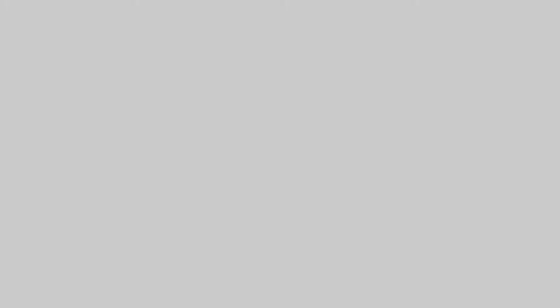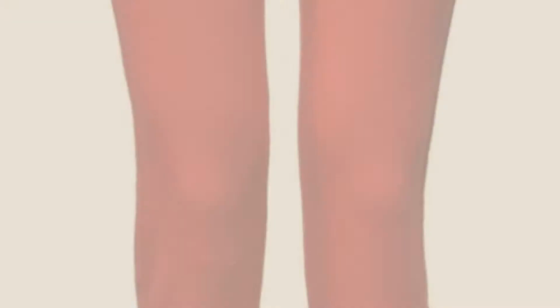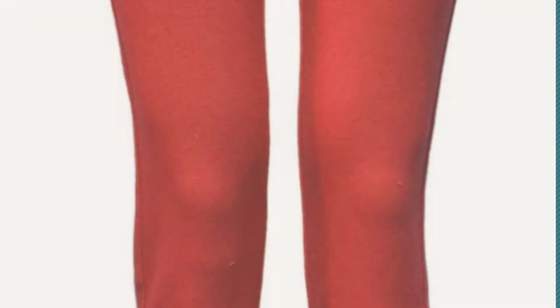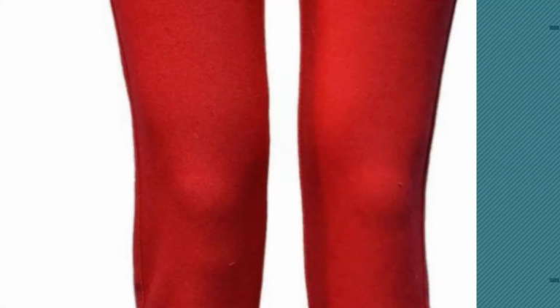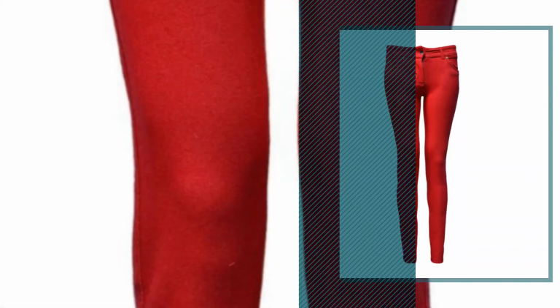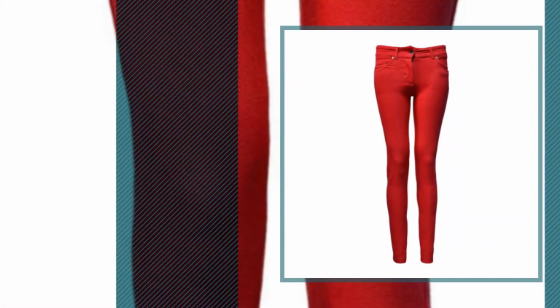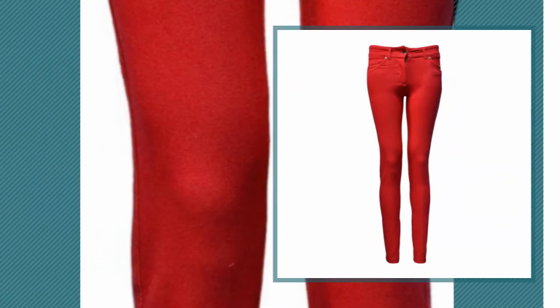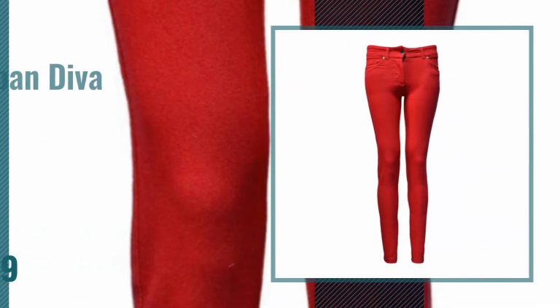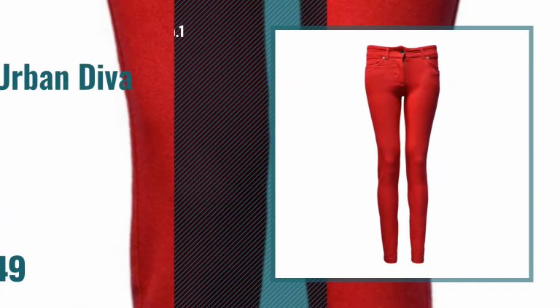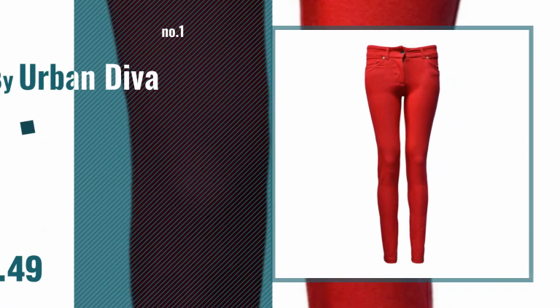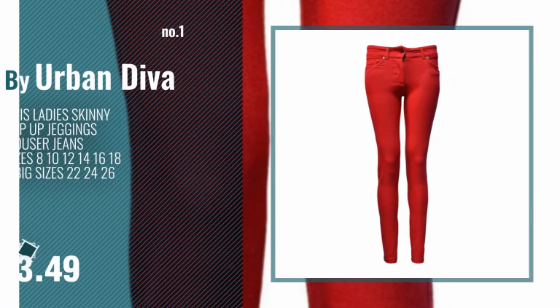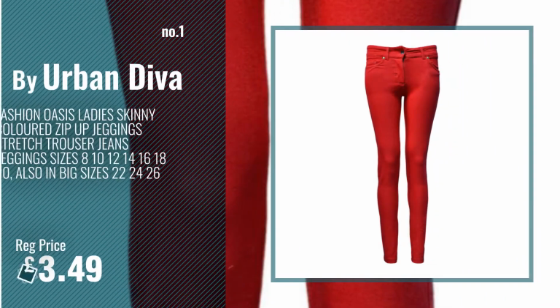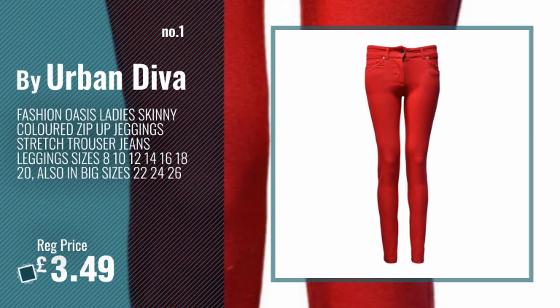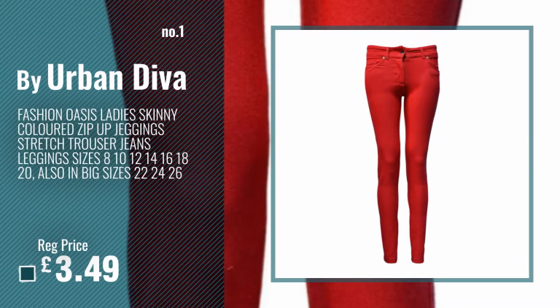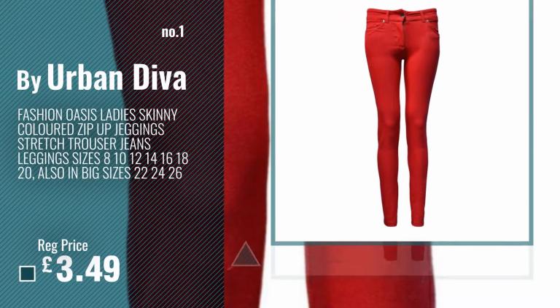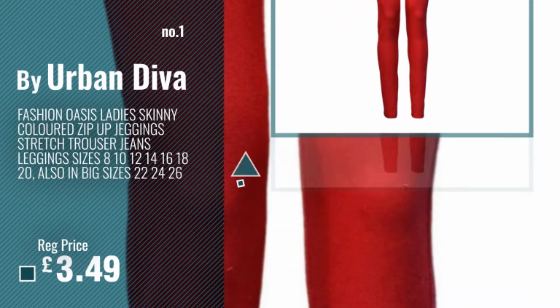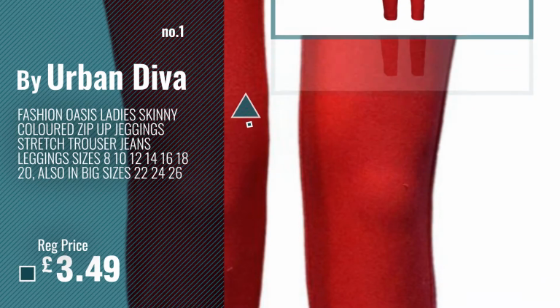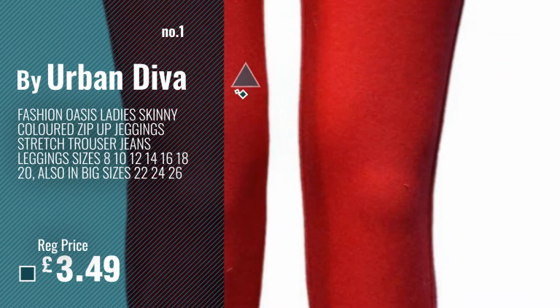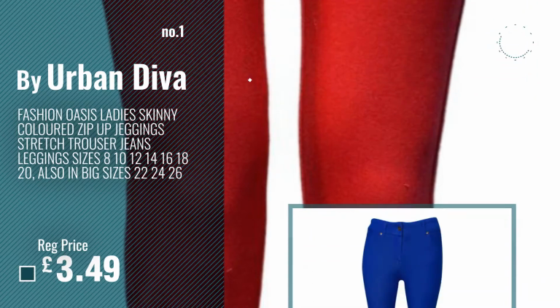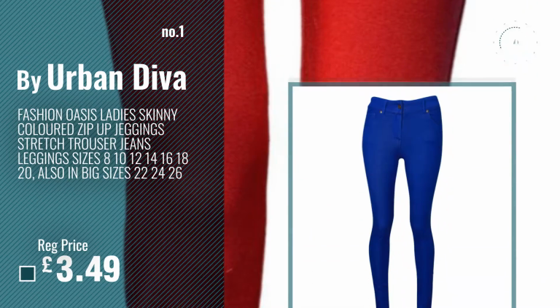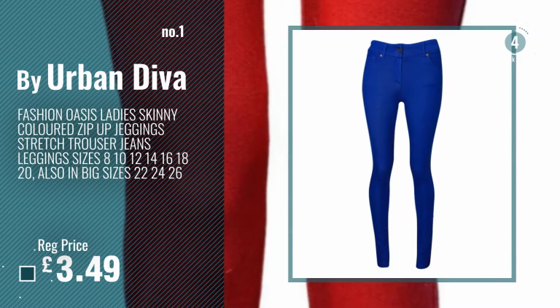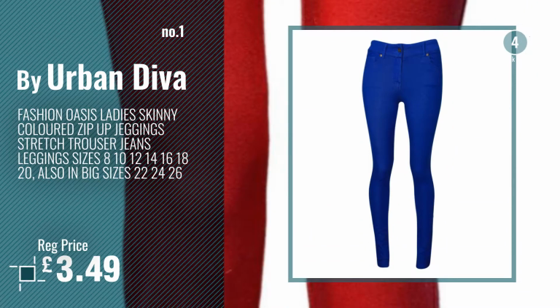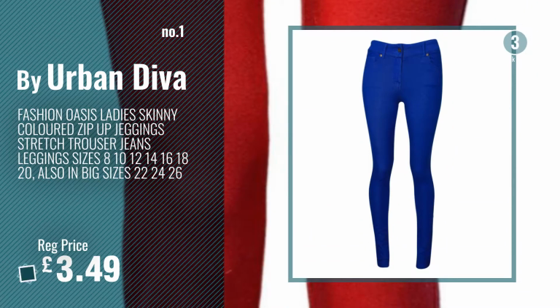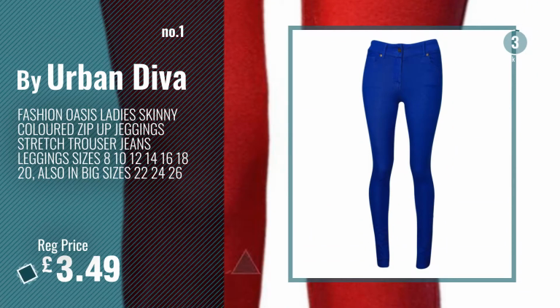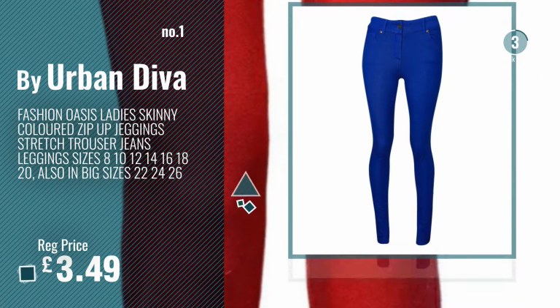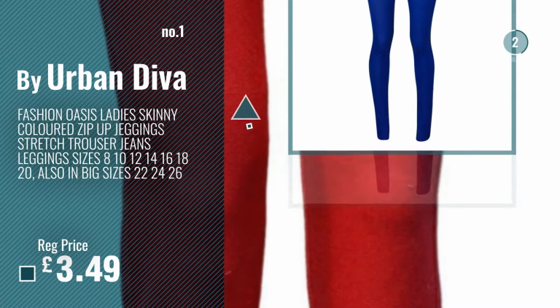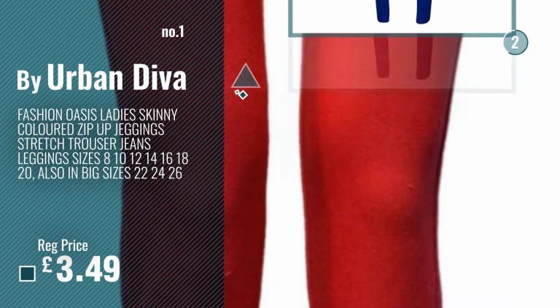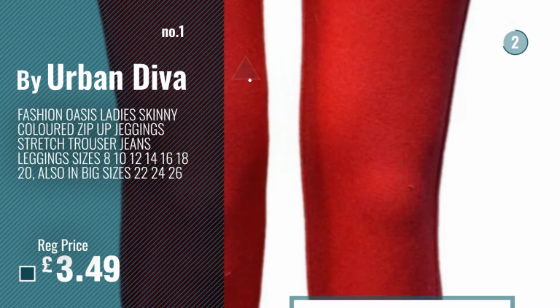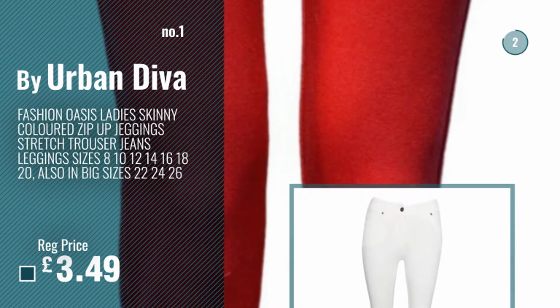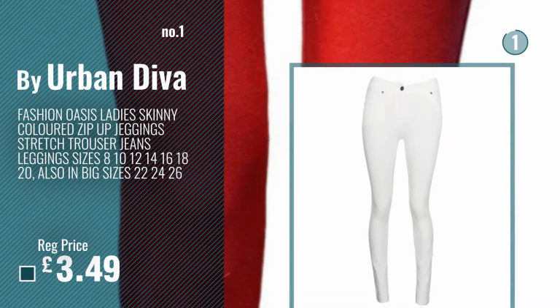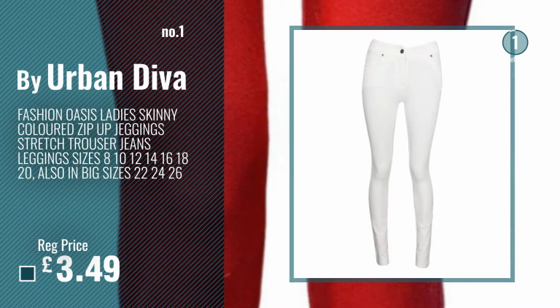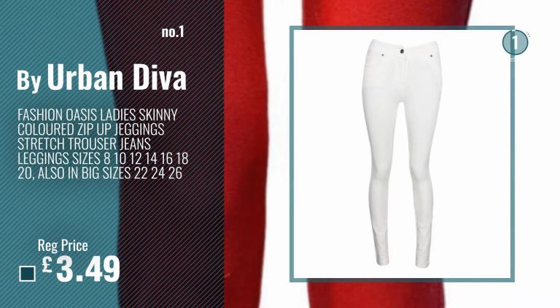Number 1. Most Popular by Urban Diva. Watch this video. Choose your favorite.